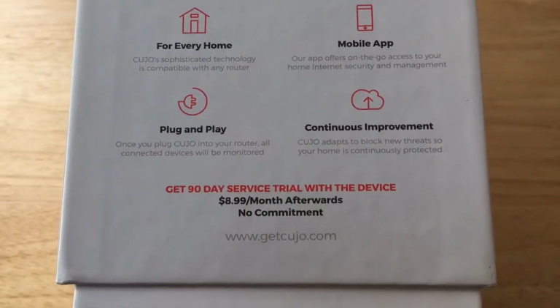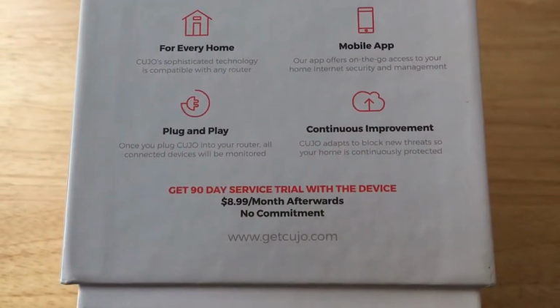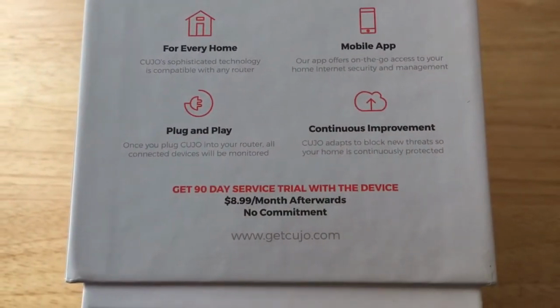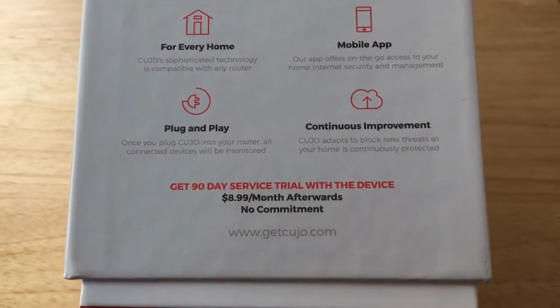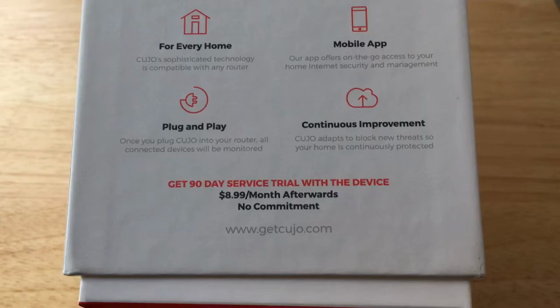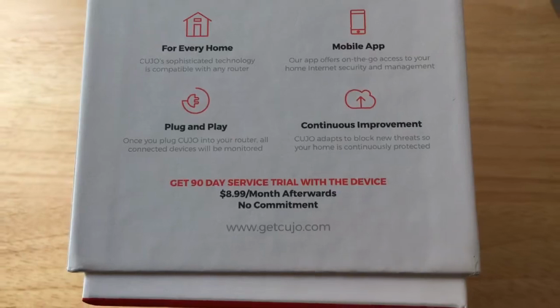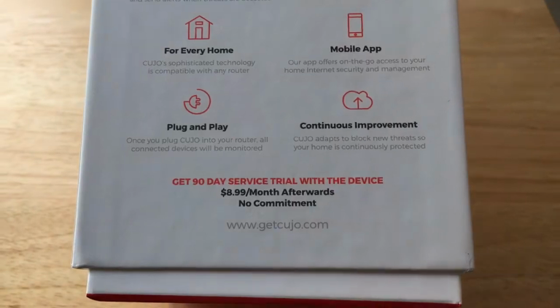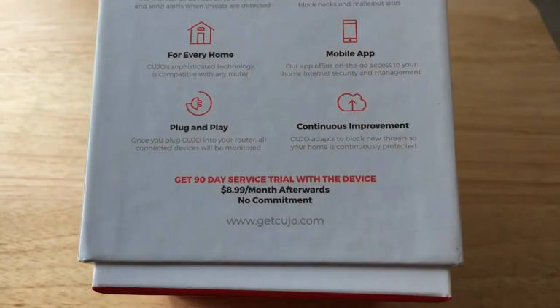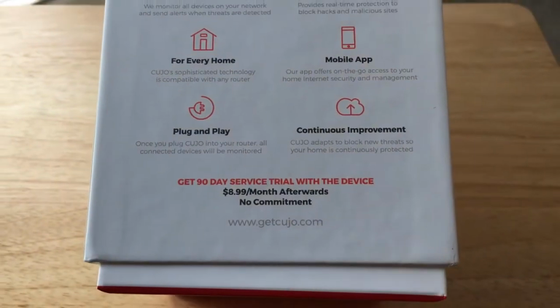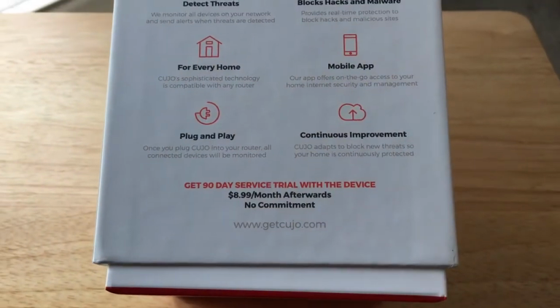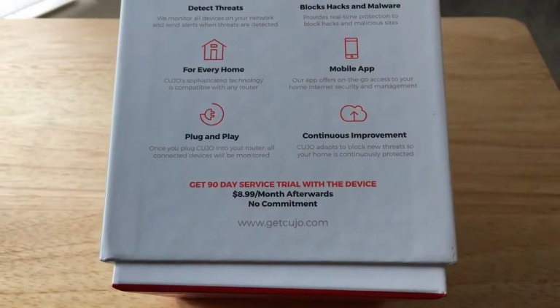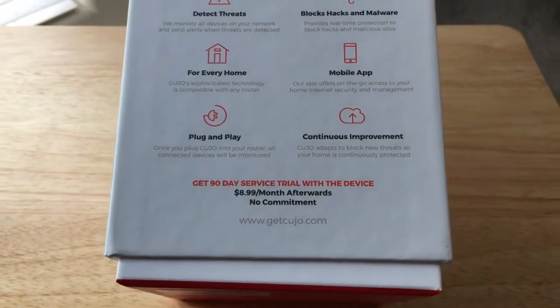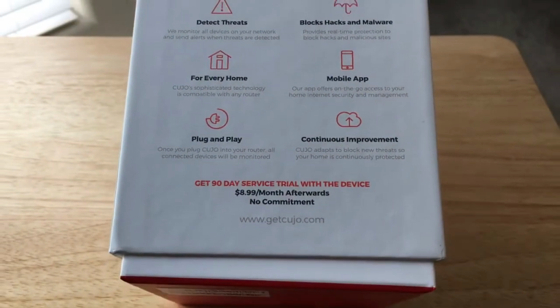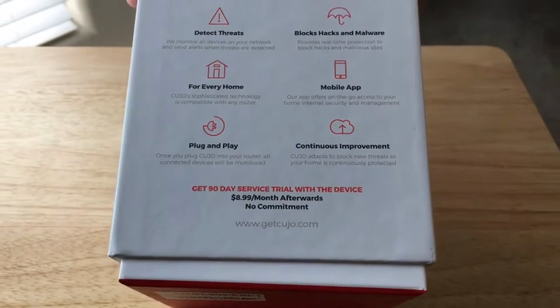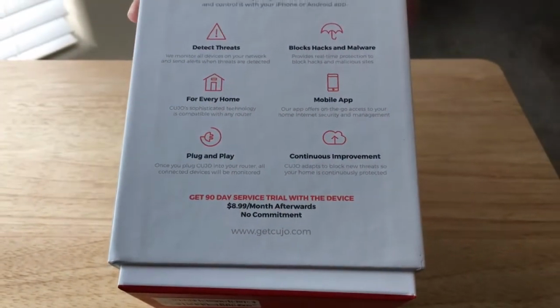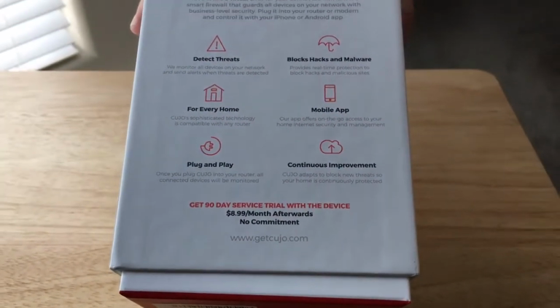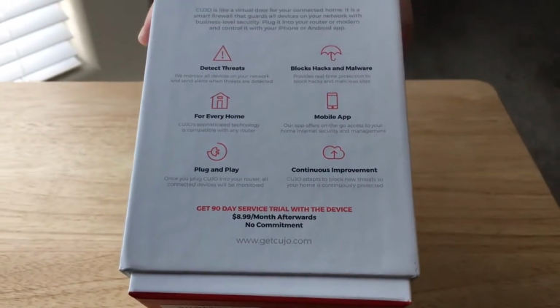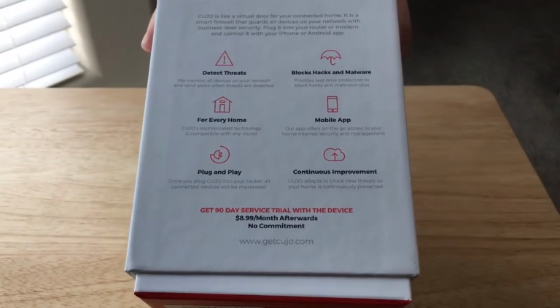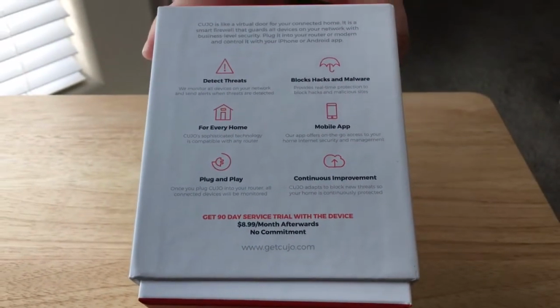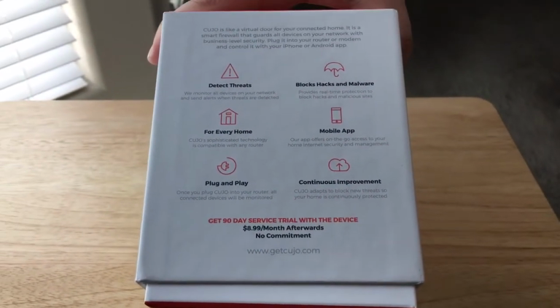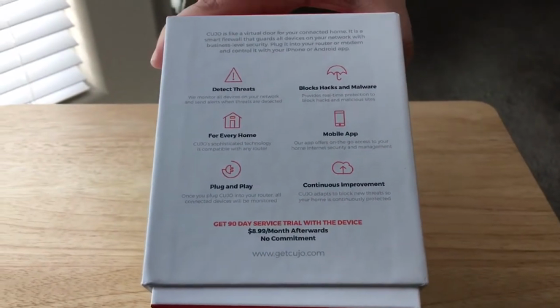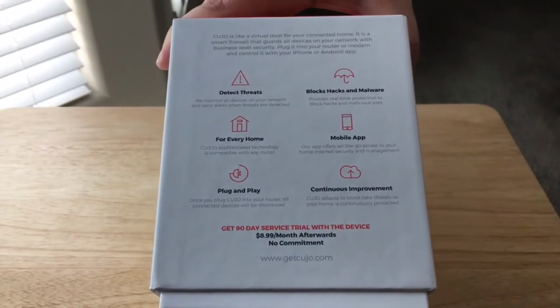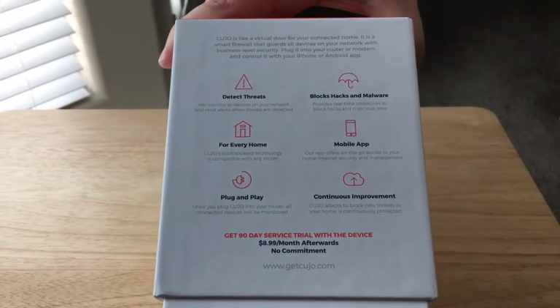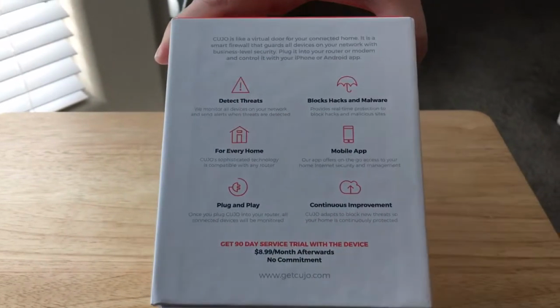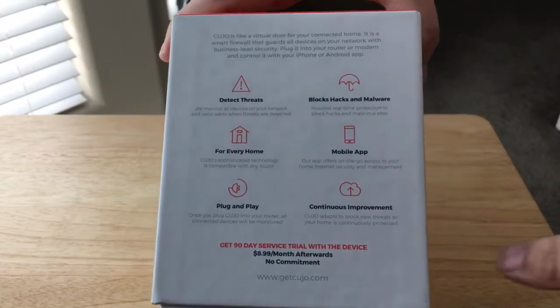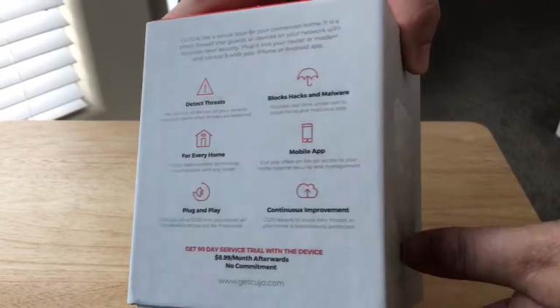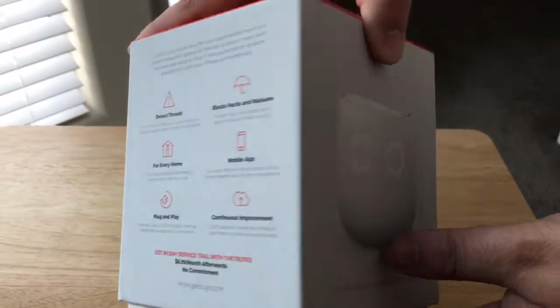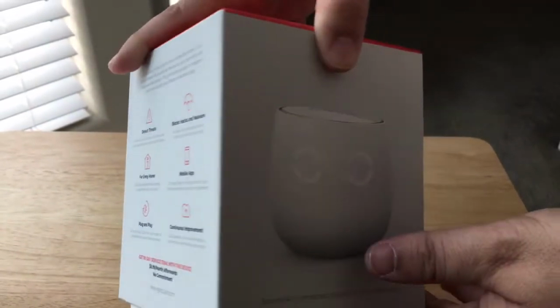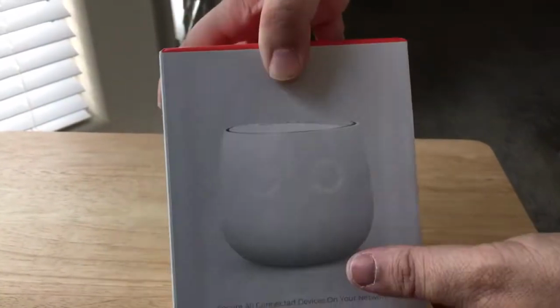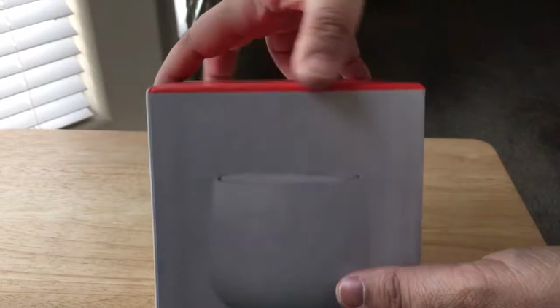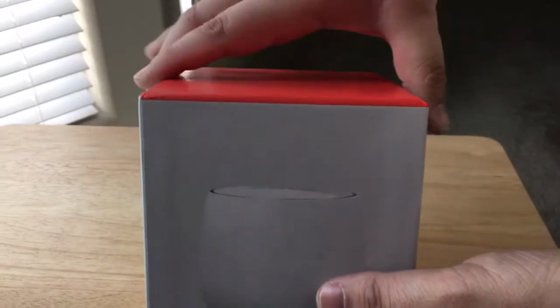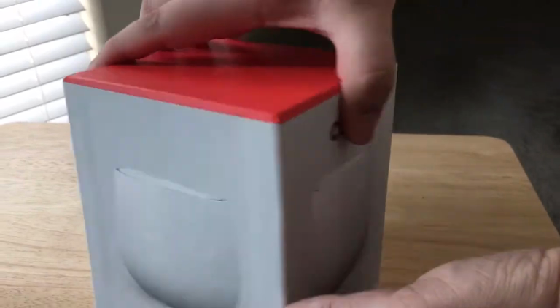It comes with 90 days of service and then $8.99 a month after that — no commitment though, so that's good.